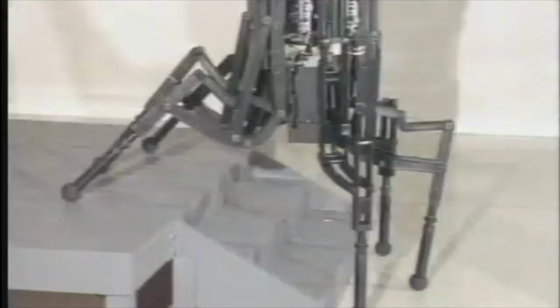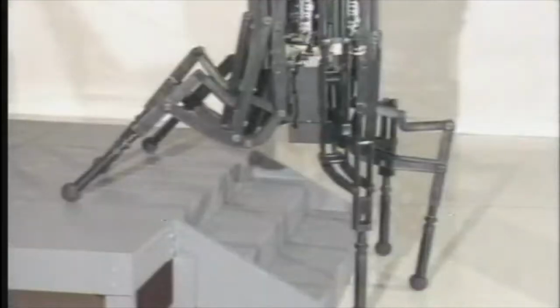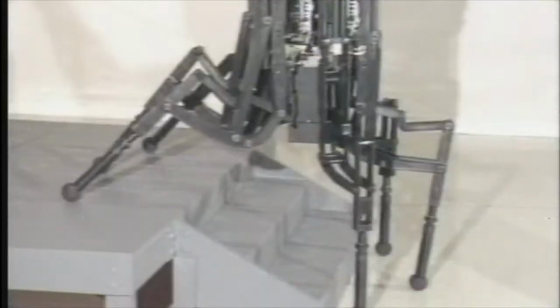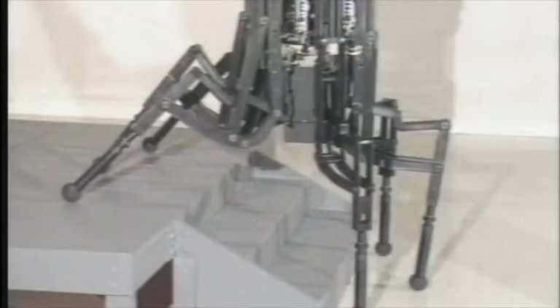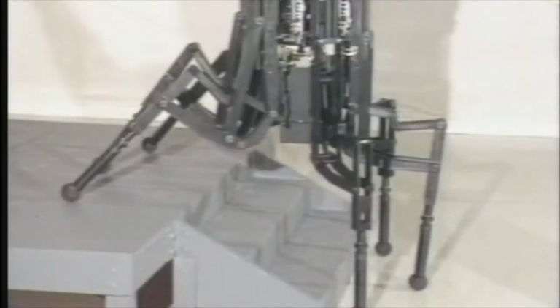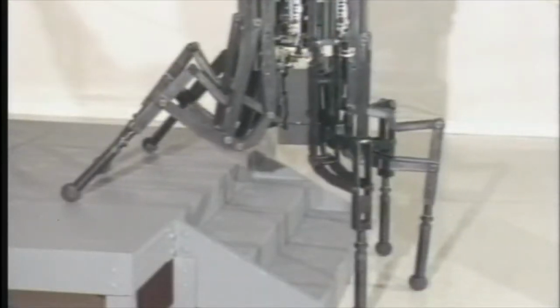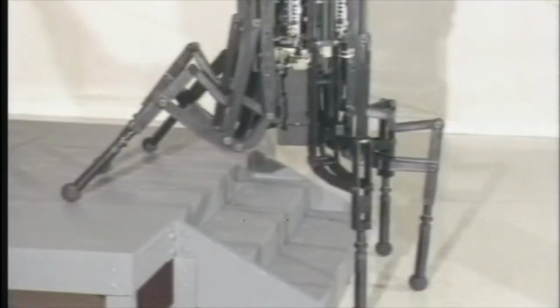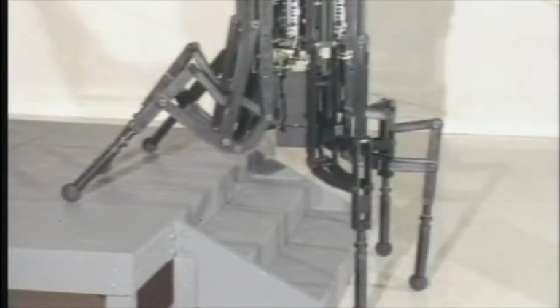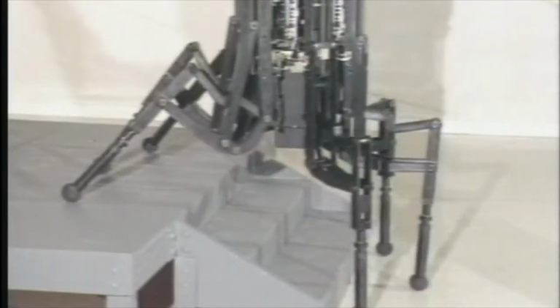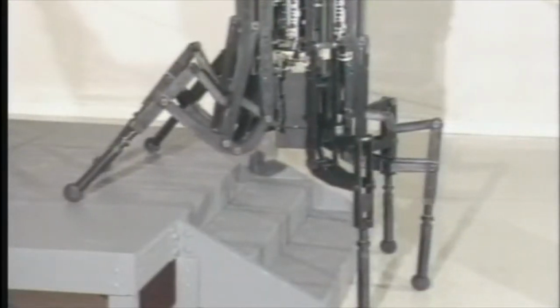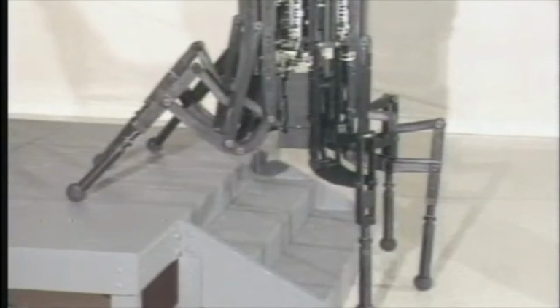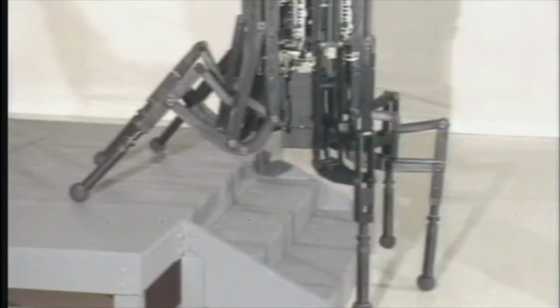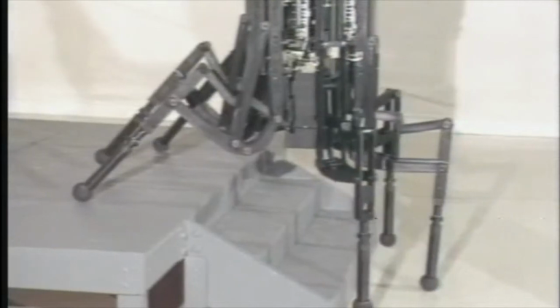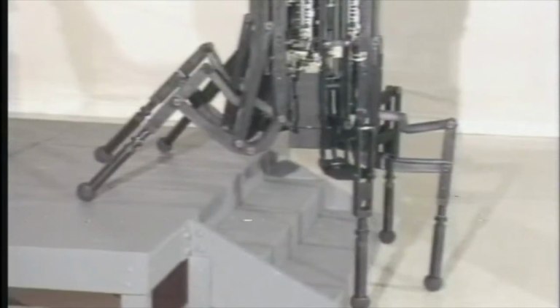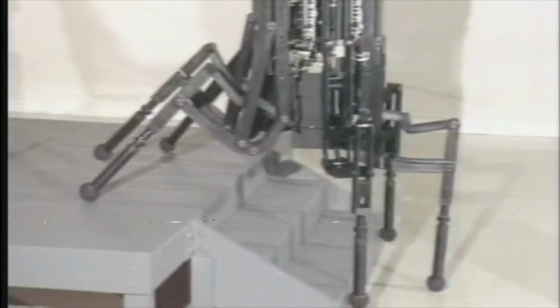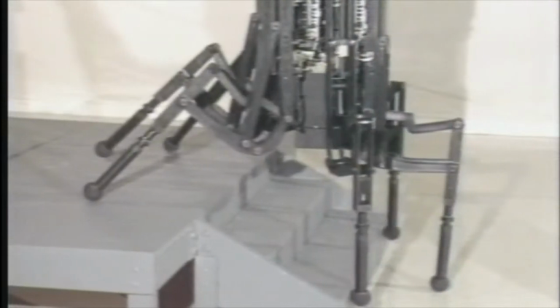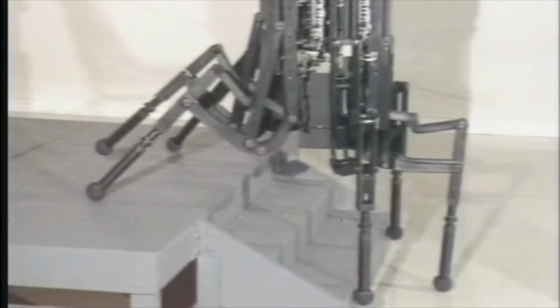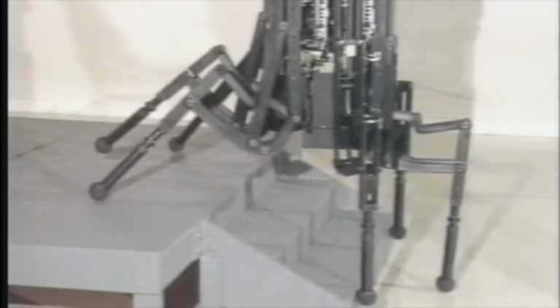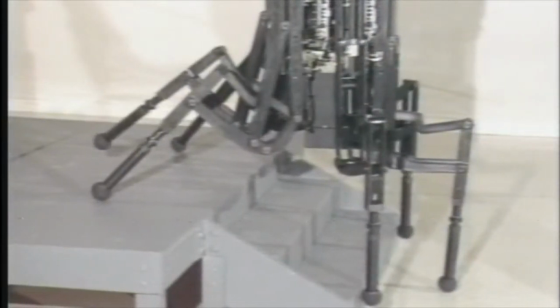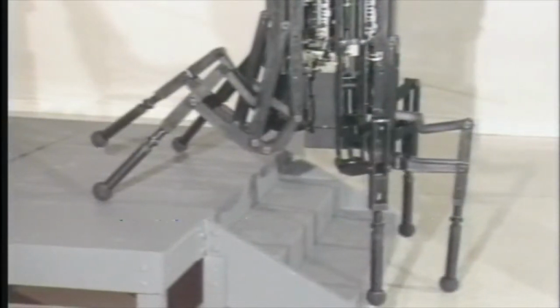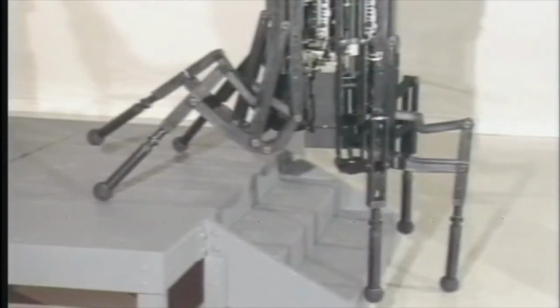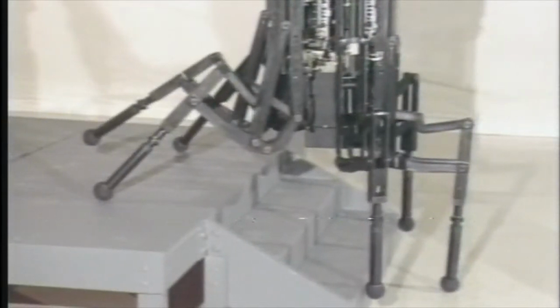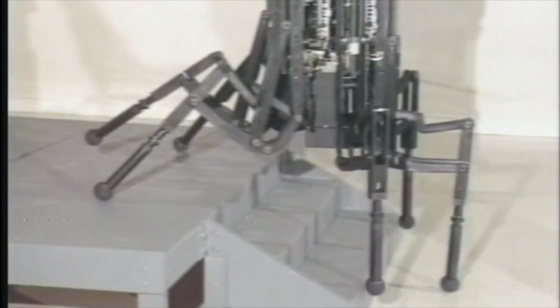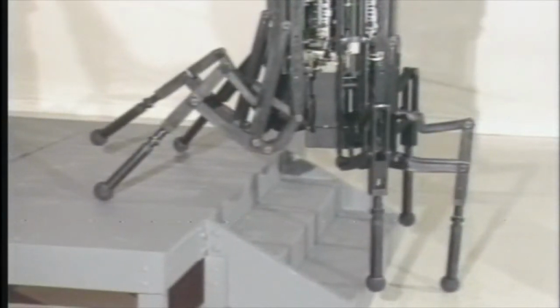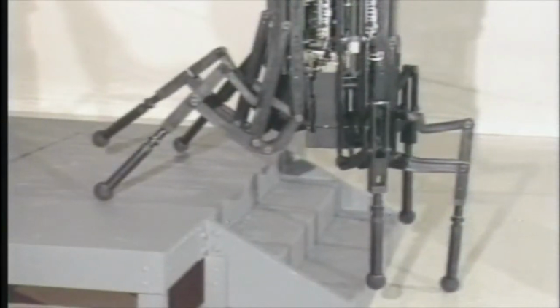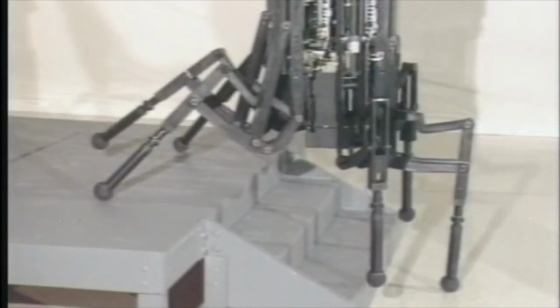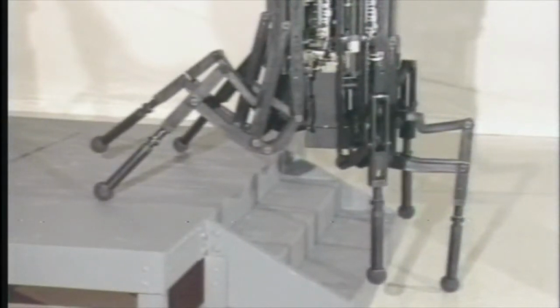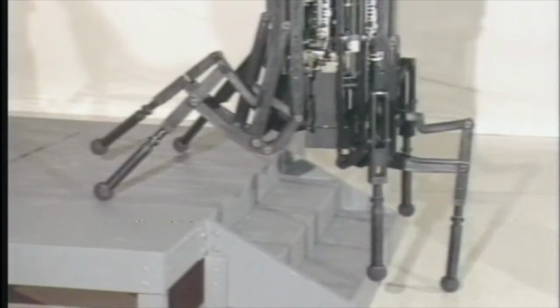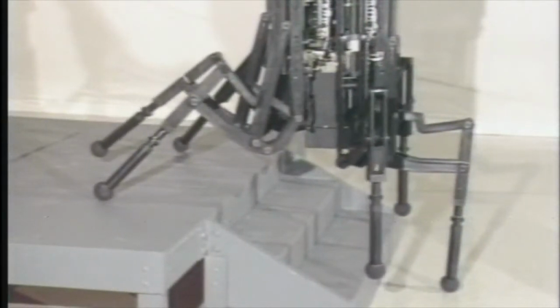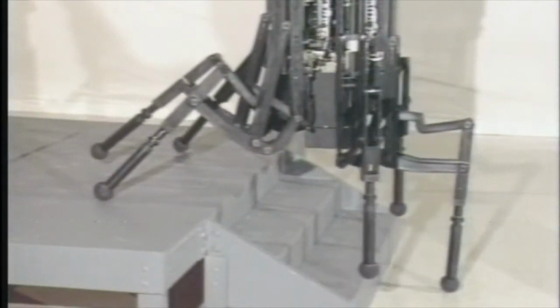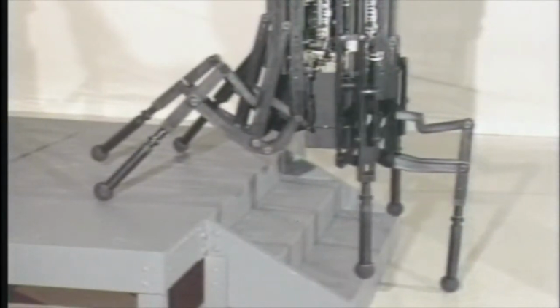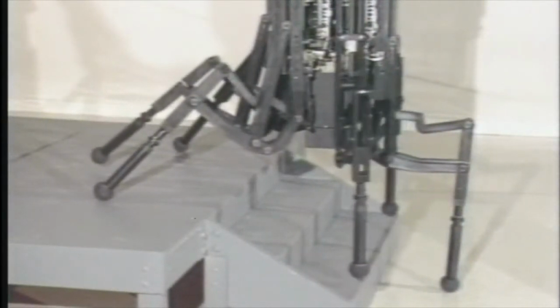As versatile as they are, they can't move everywhere people can — up a ladder, for instance.